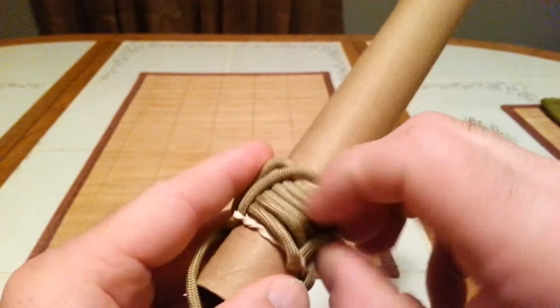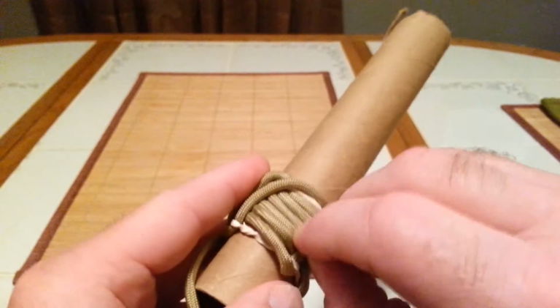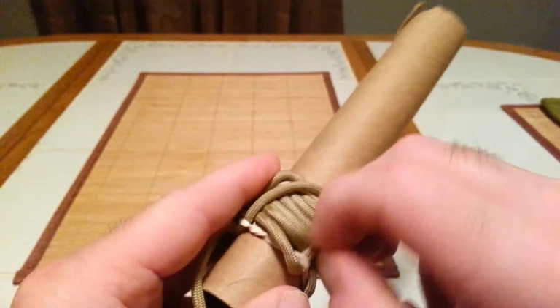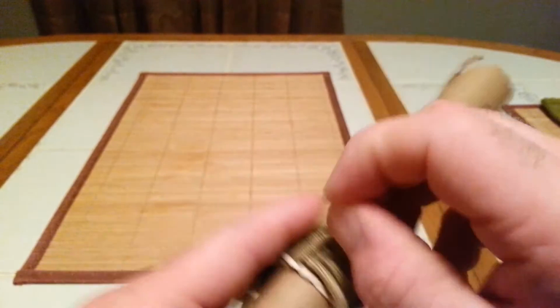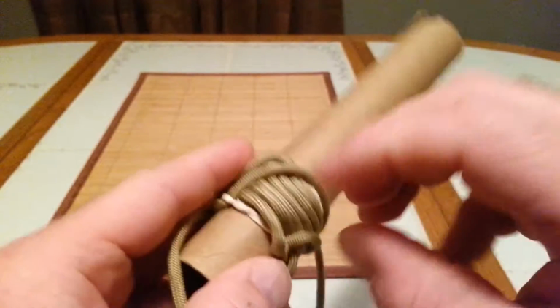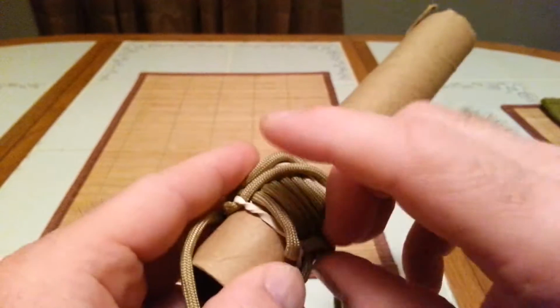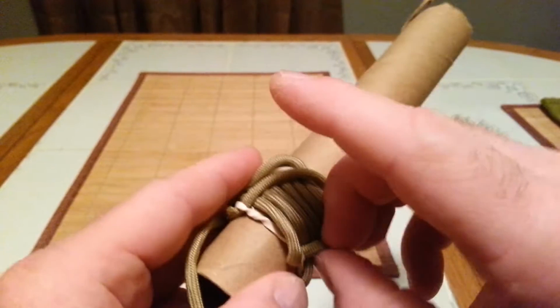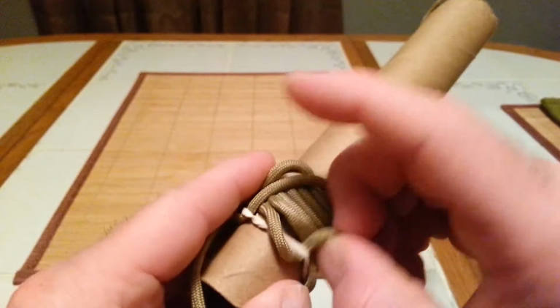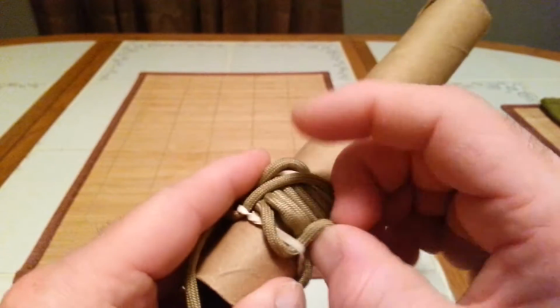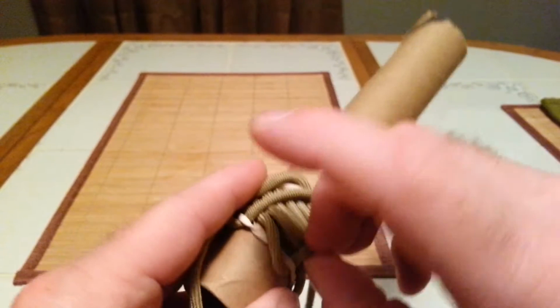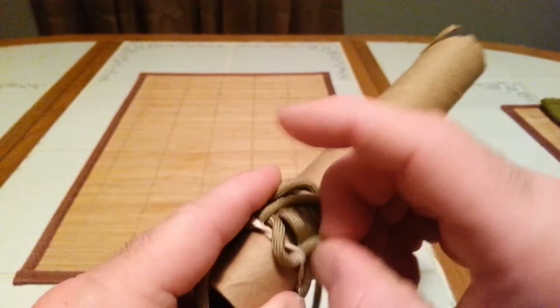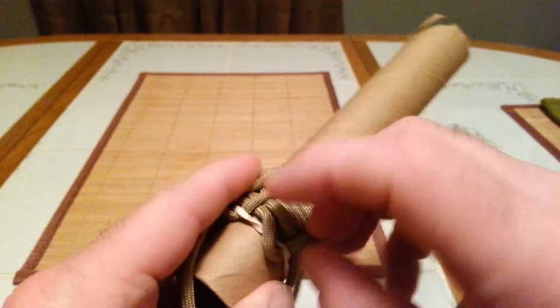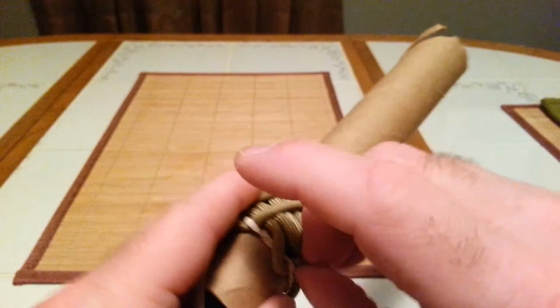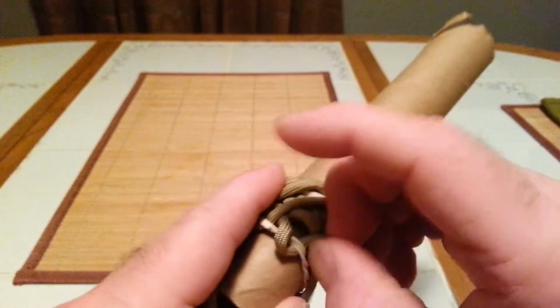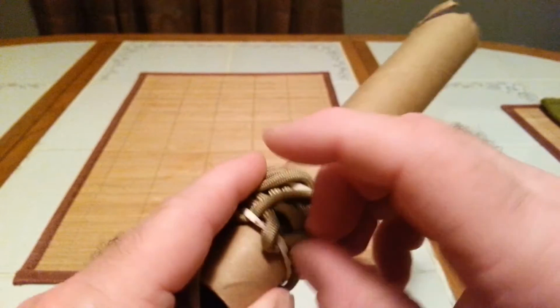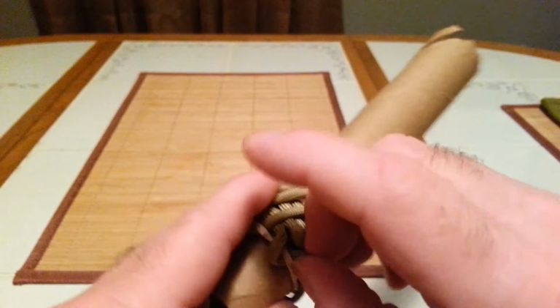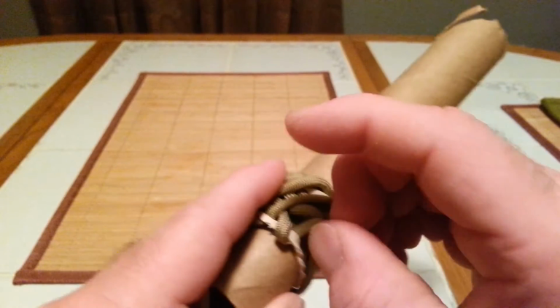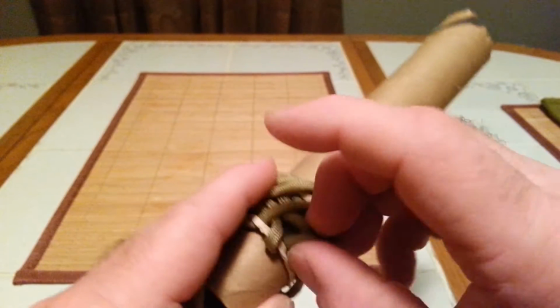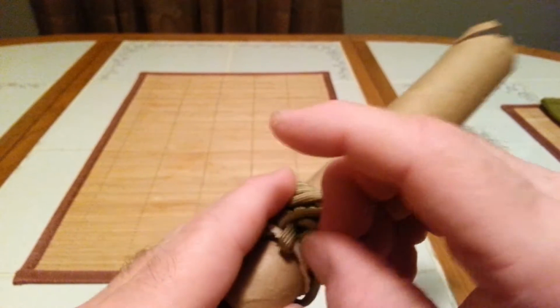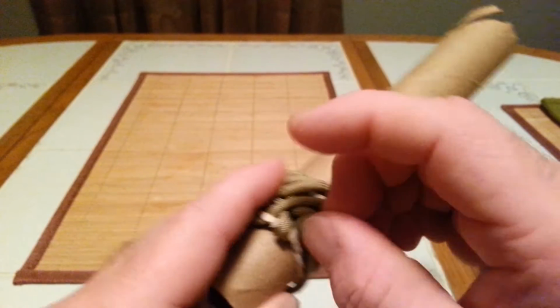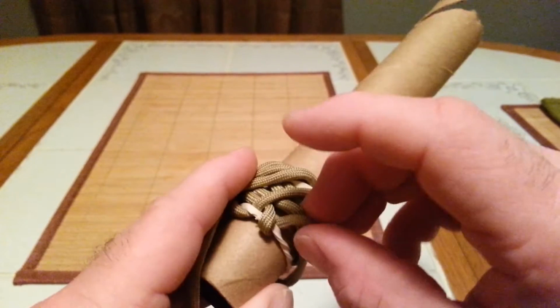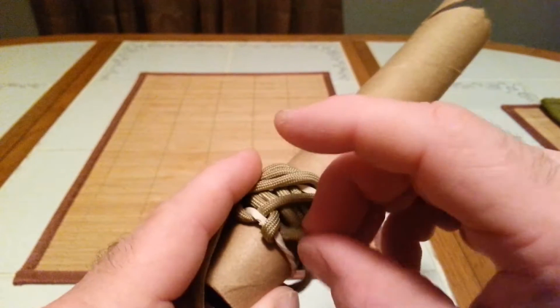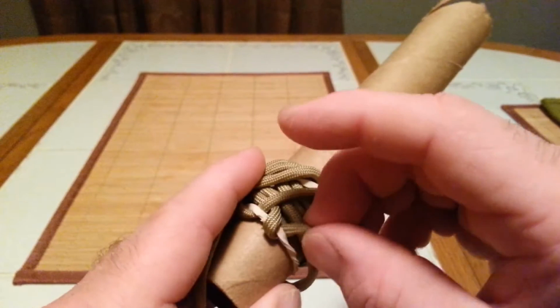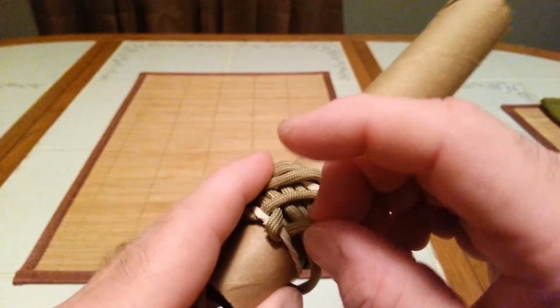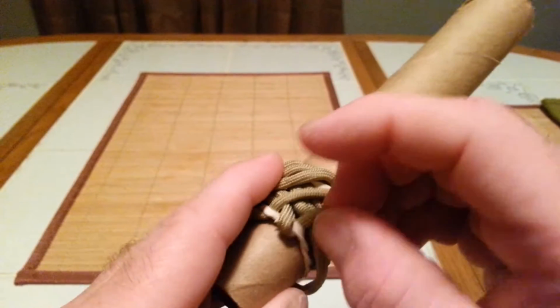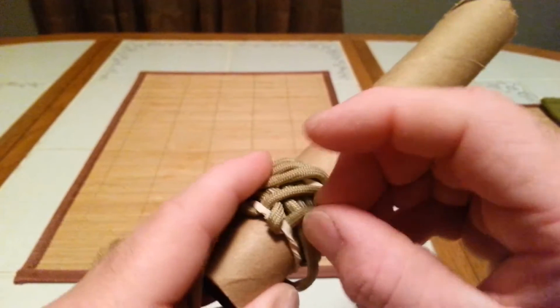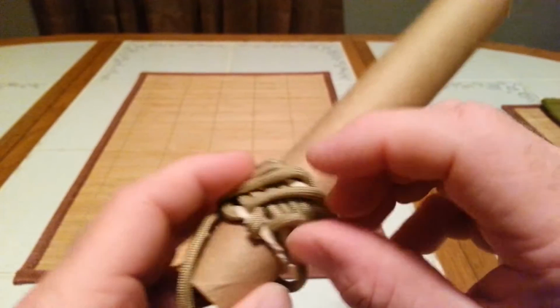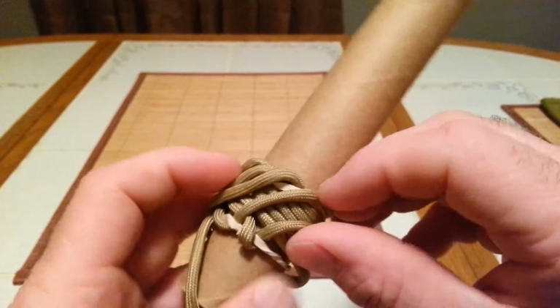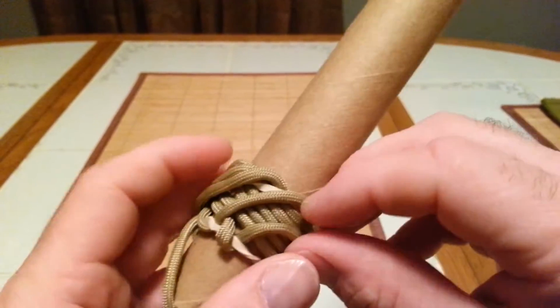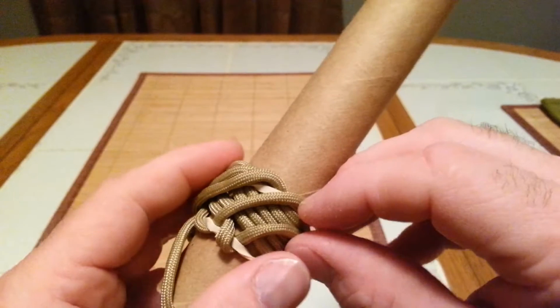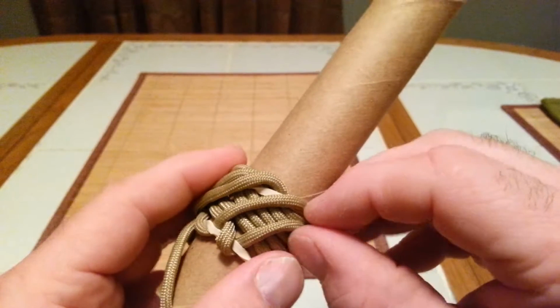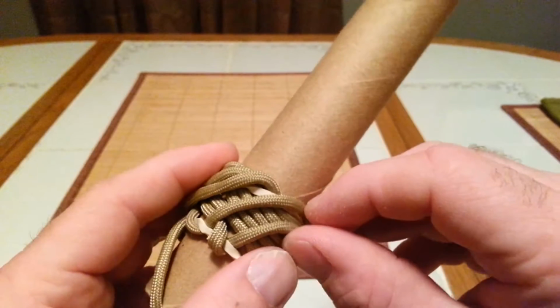Same thing with this one — you can run this down and tighten it up next to it as well.